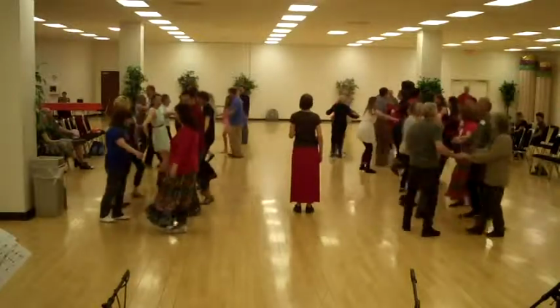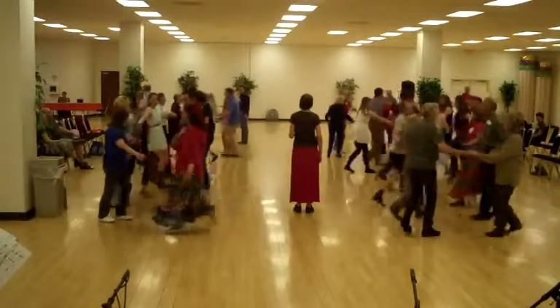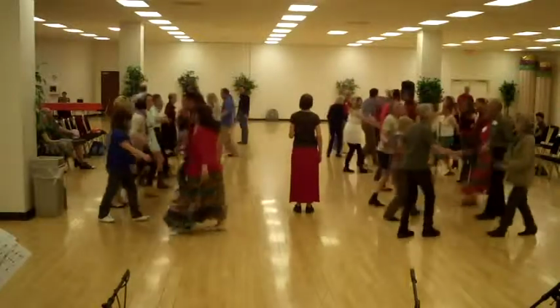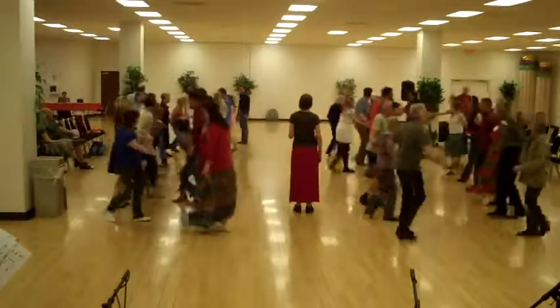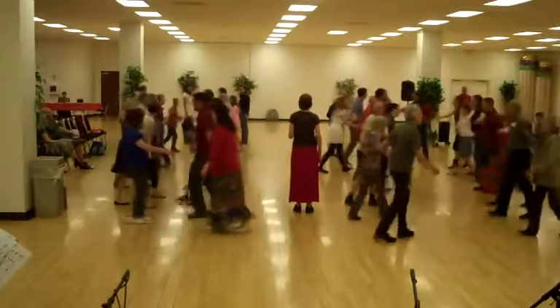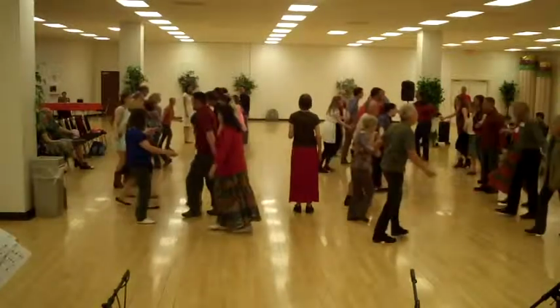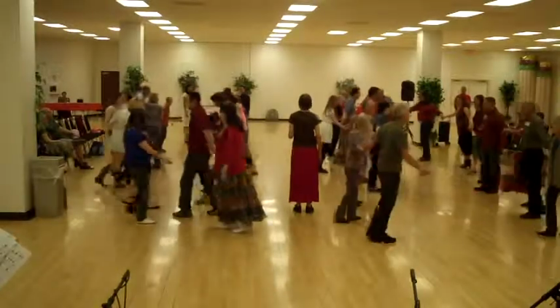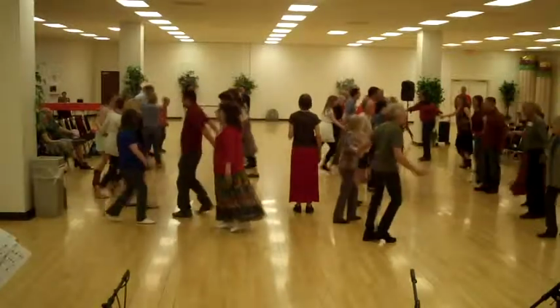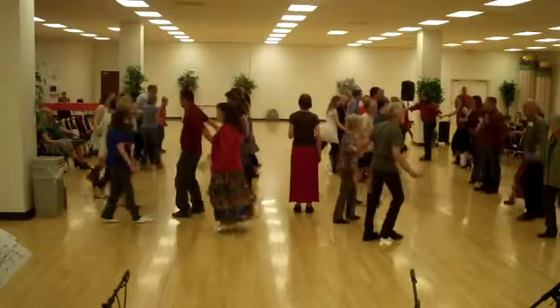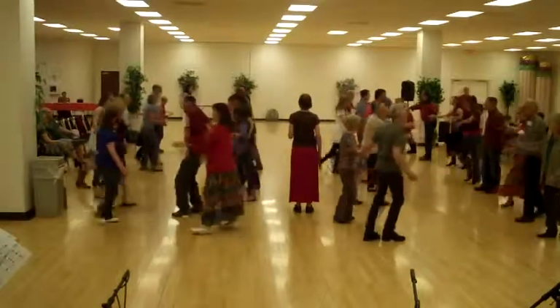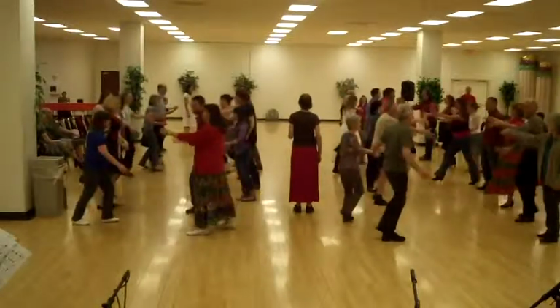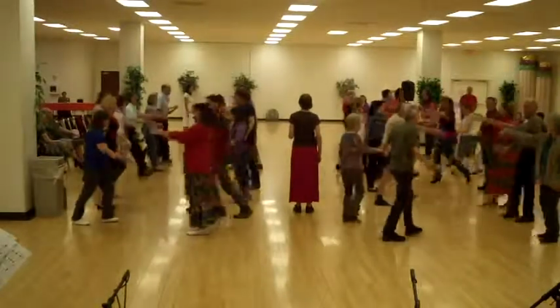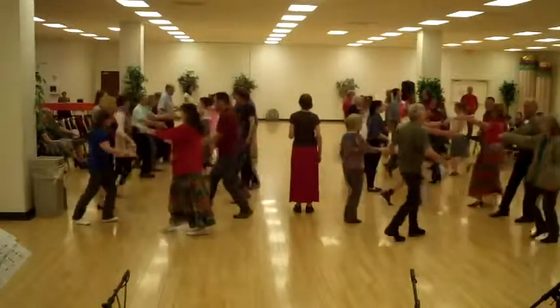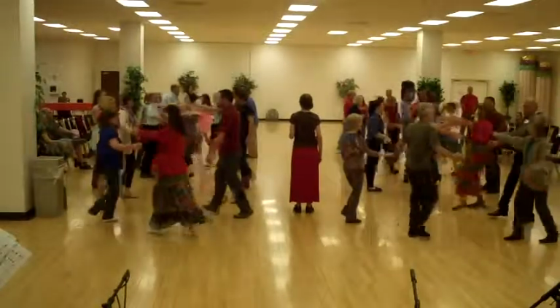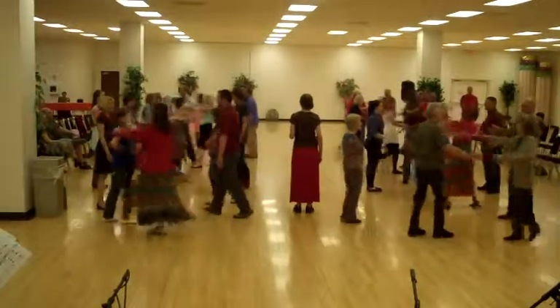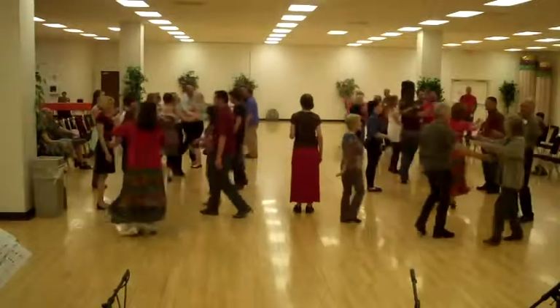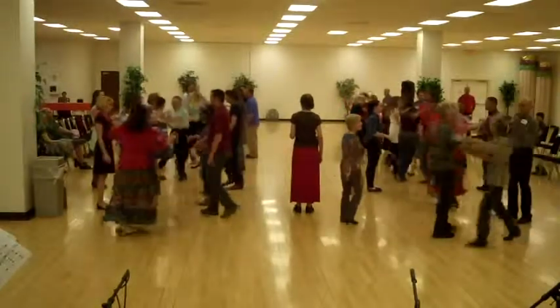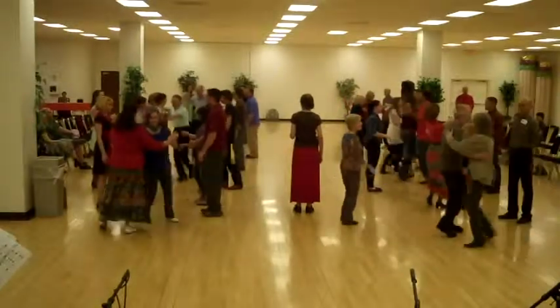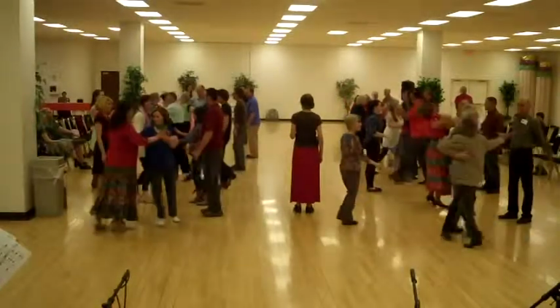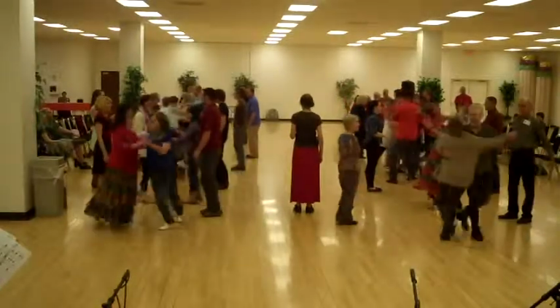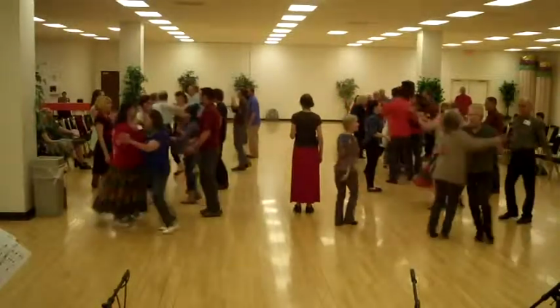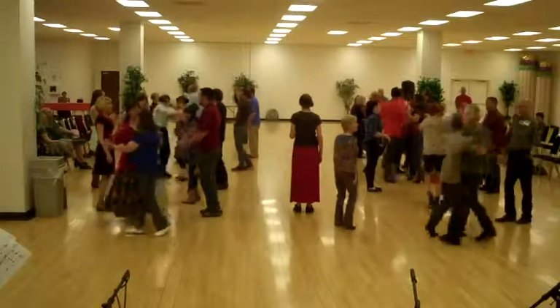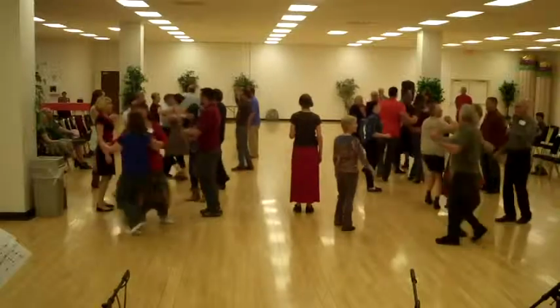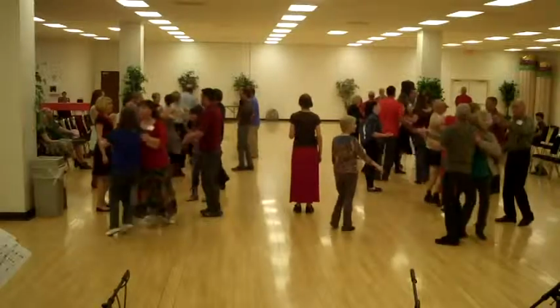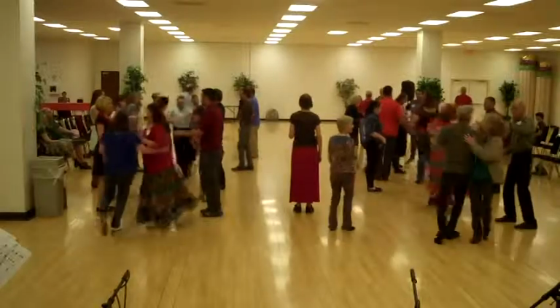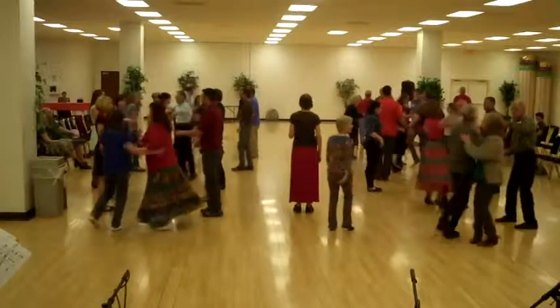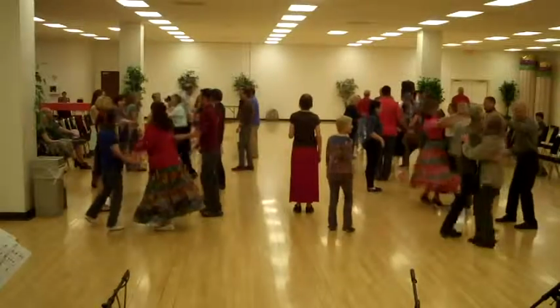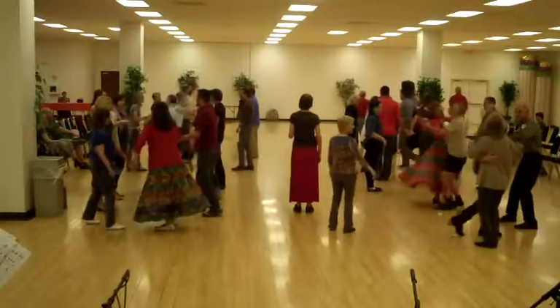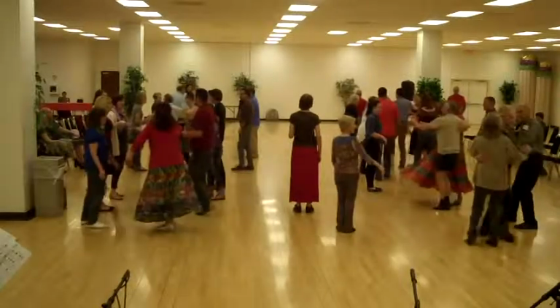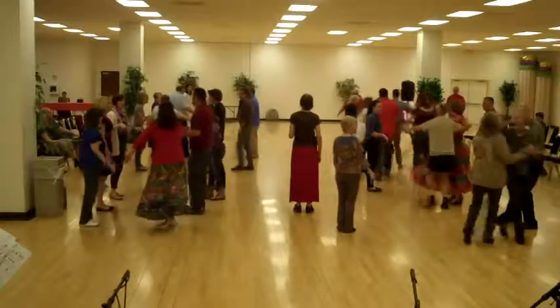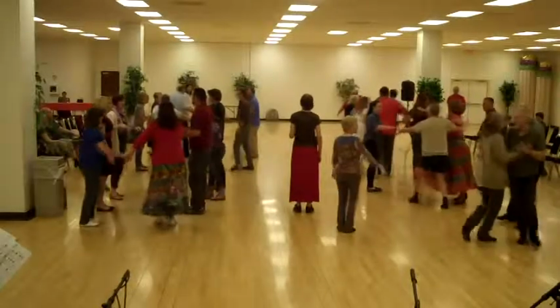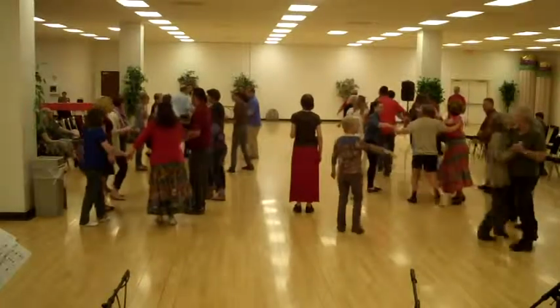Bend the side and circle to the middle. Get down the hall, line of four.